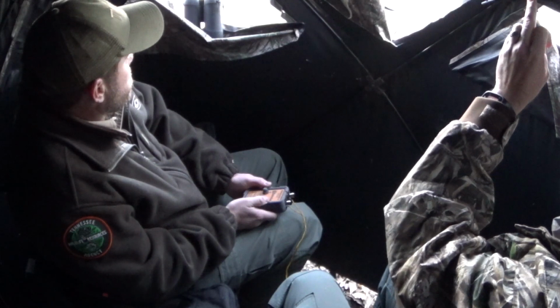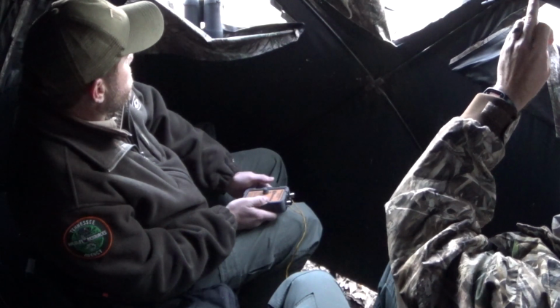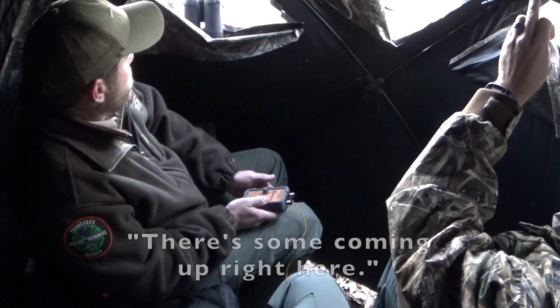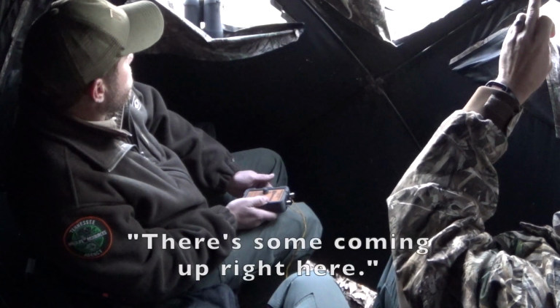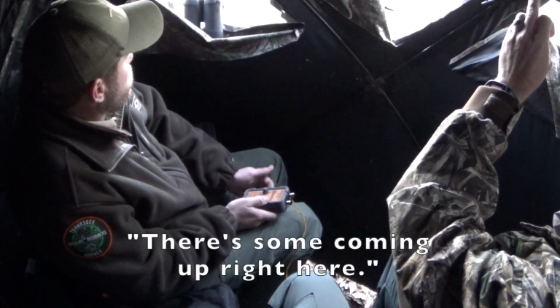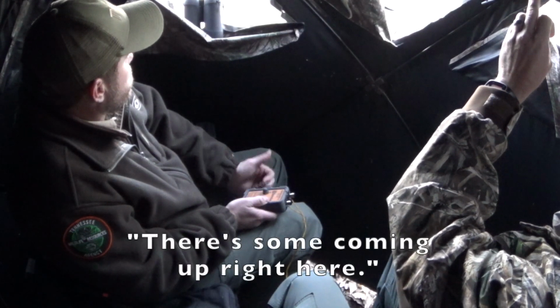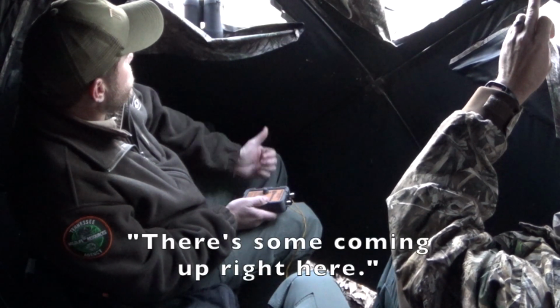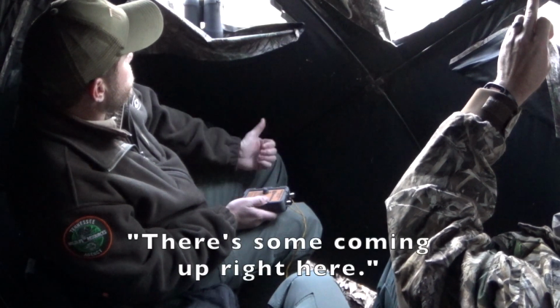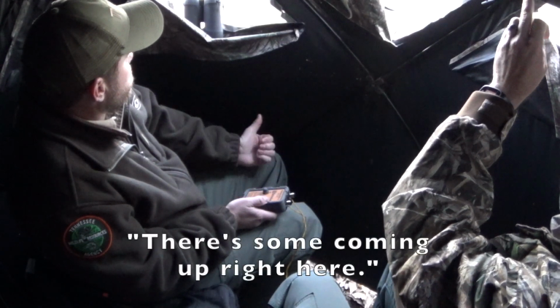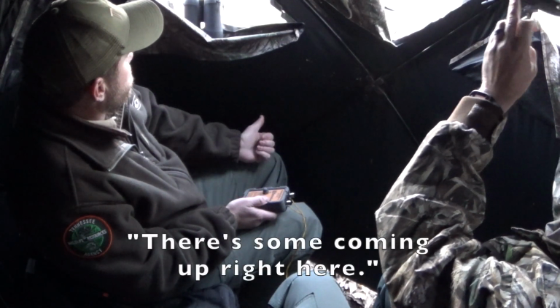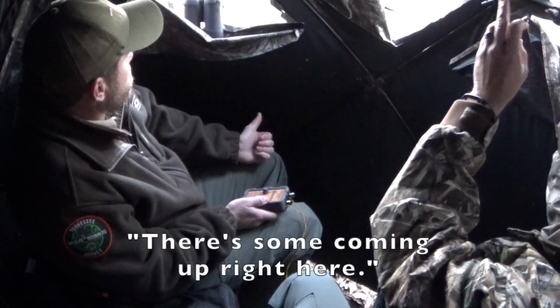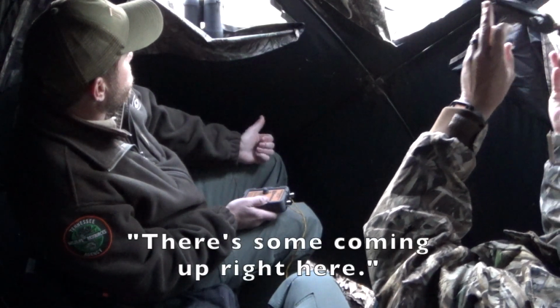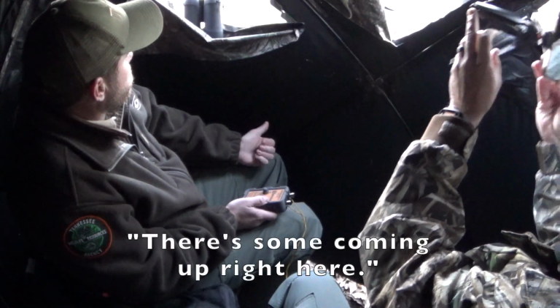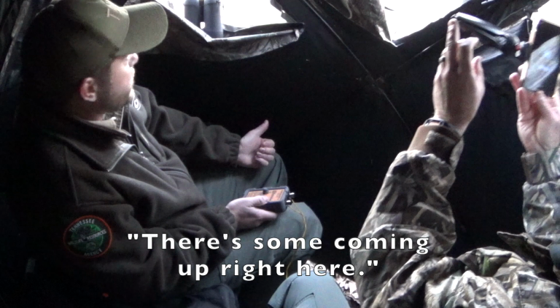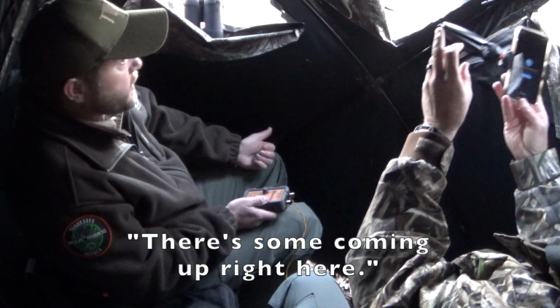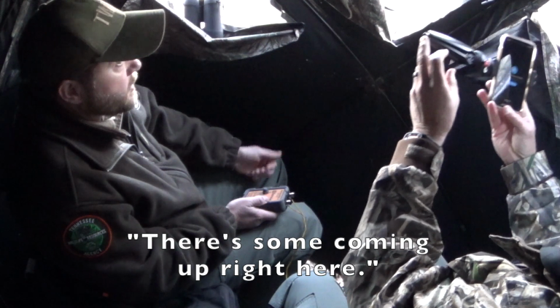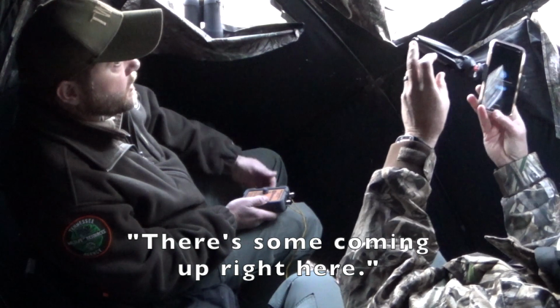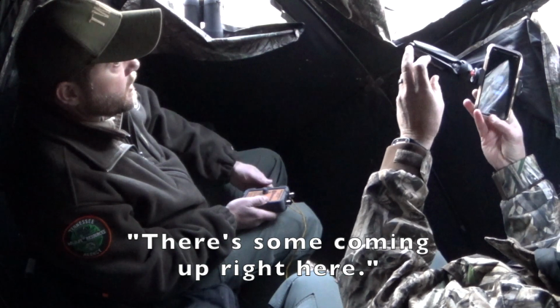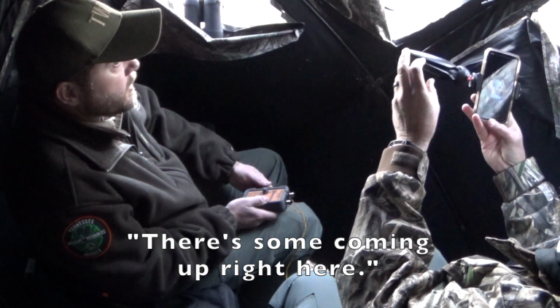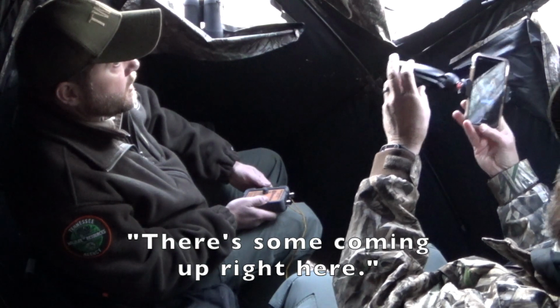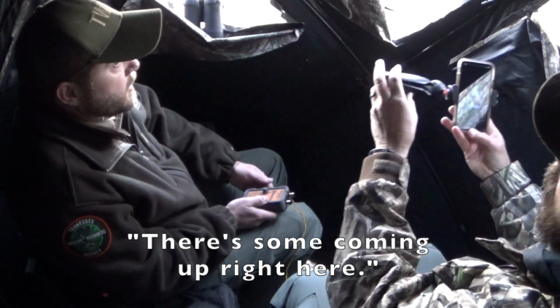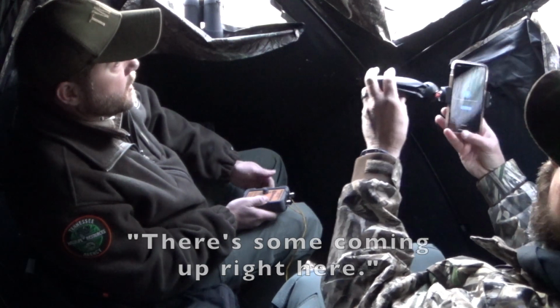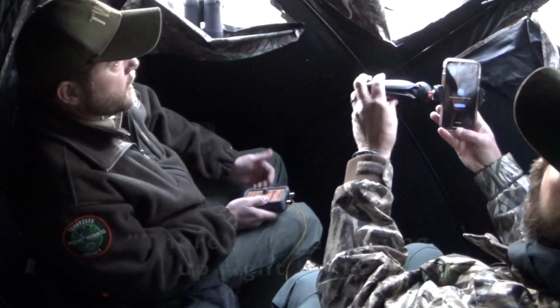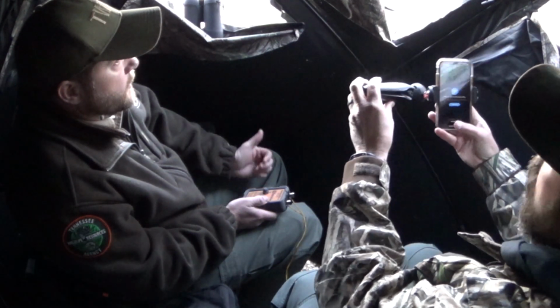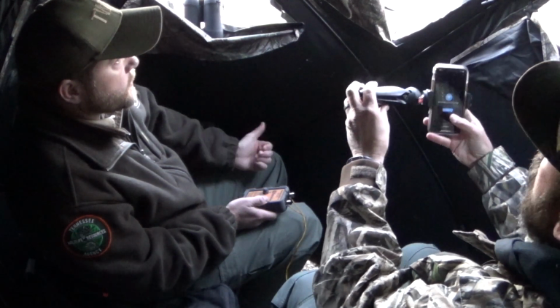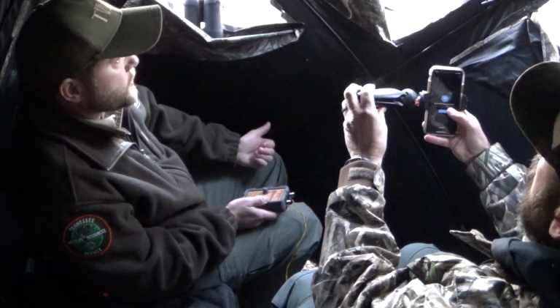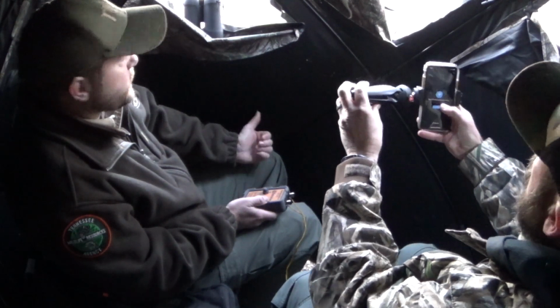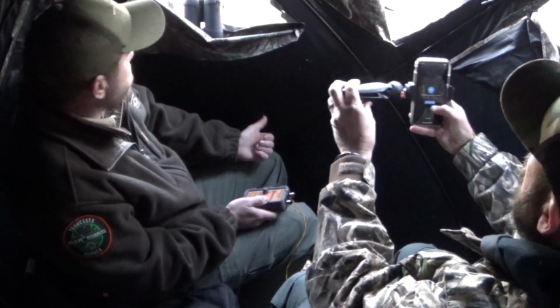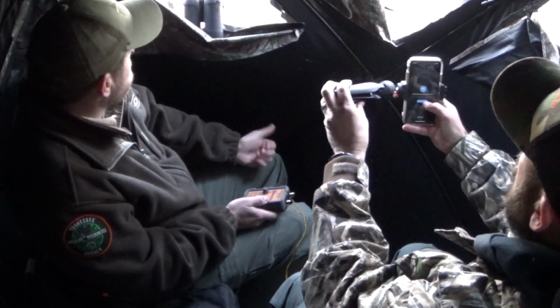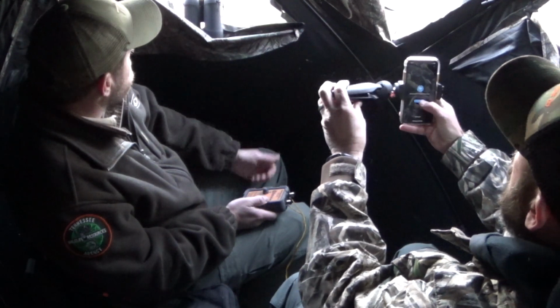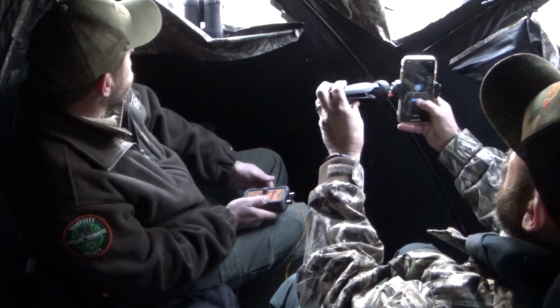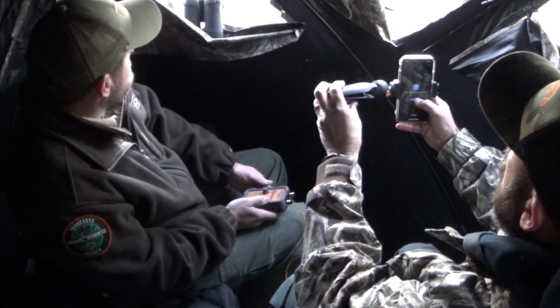They look like they're sucking down the corn — birds are moving in and feeding at the bait site.